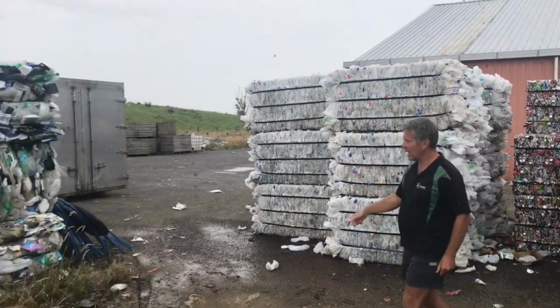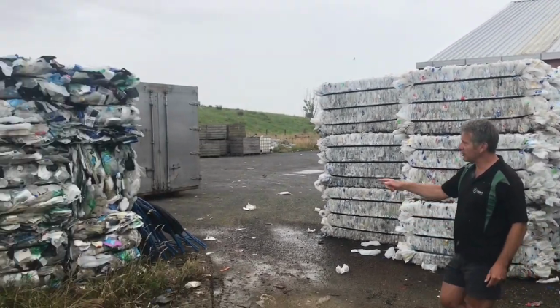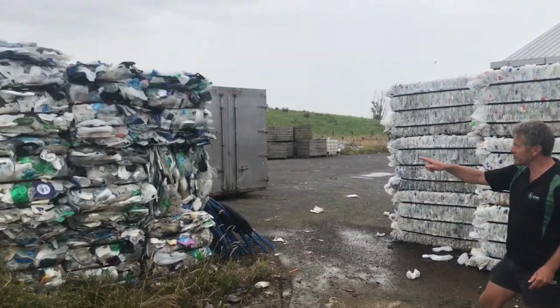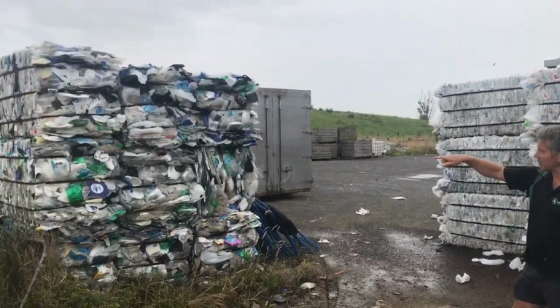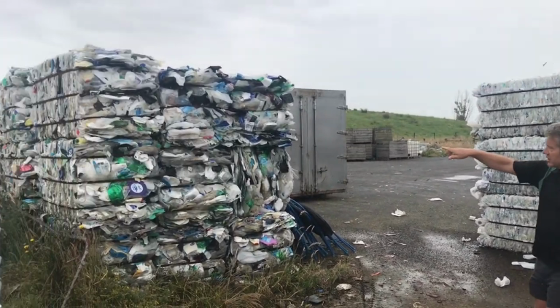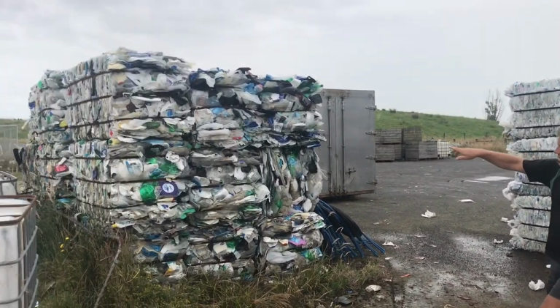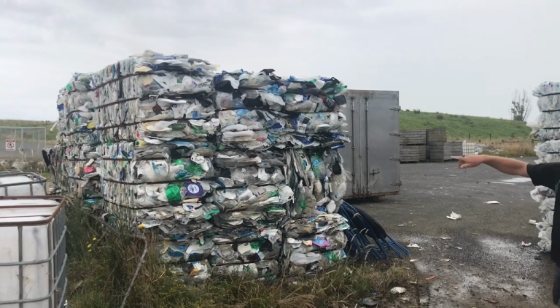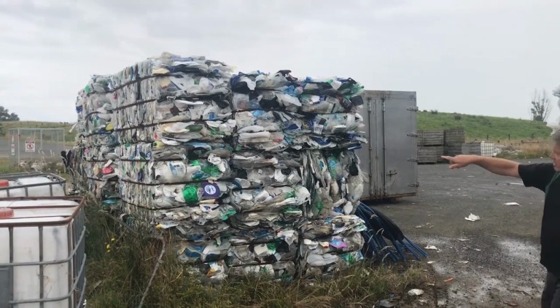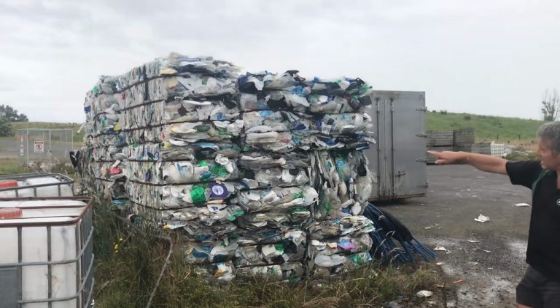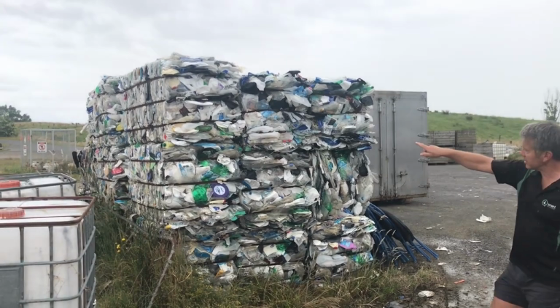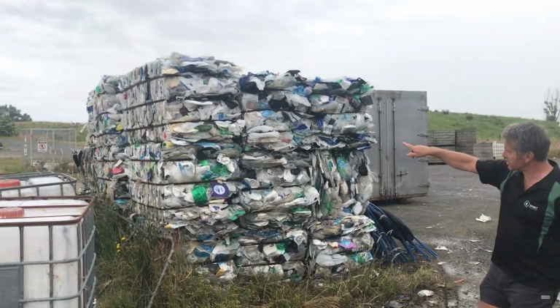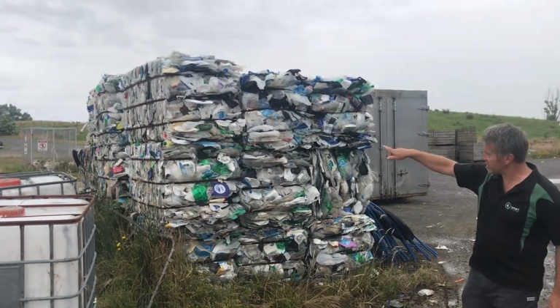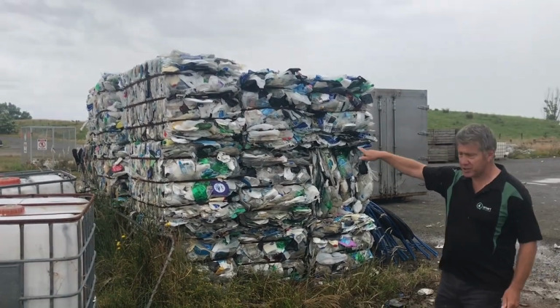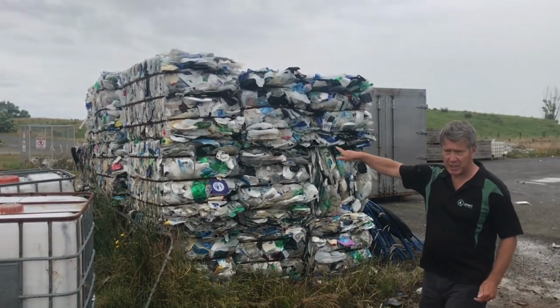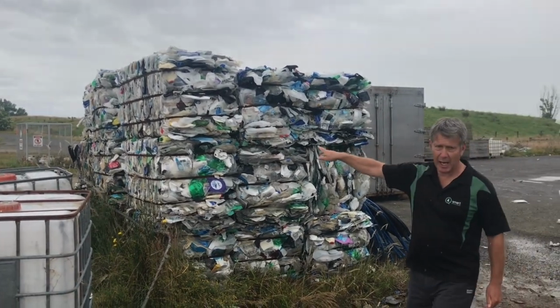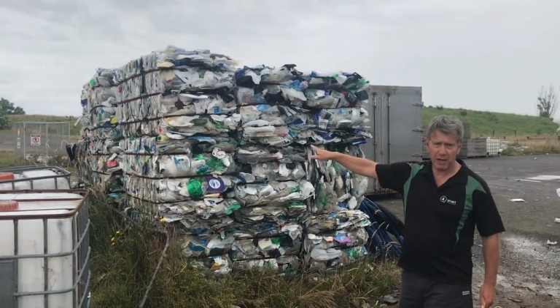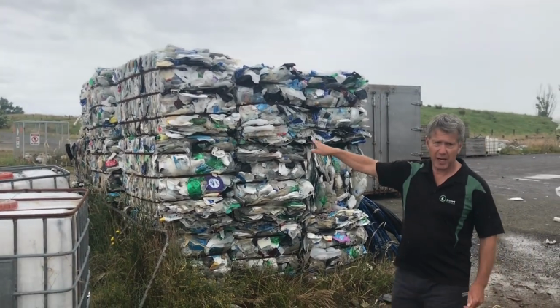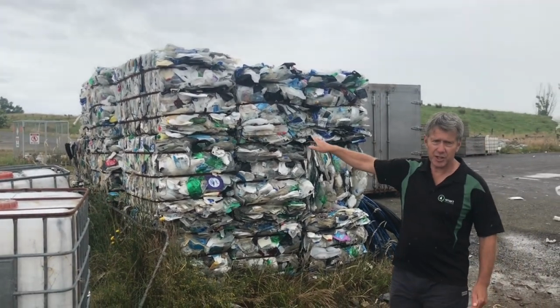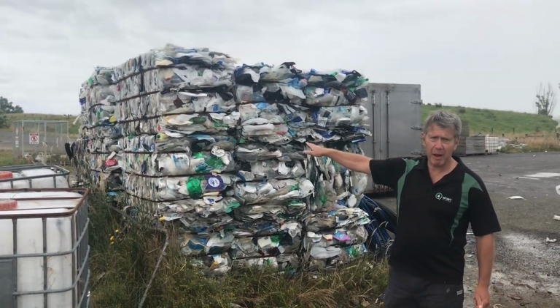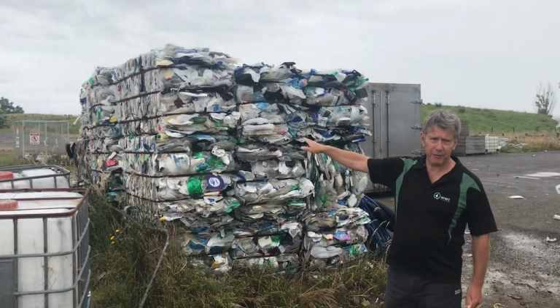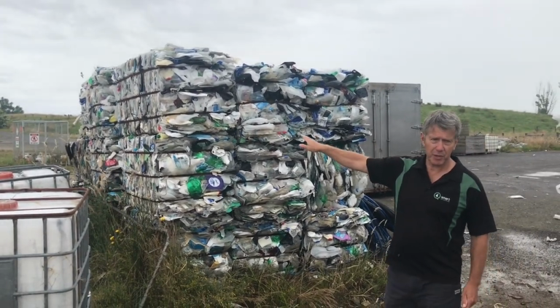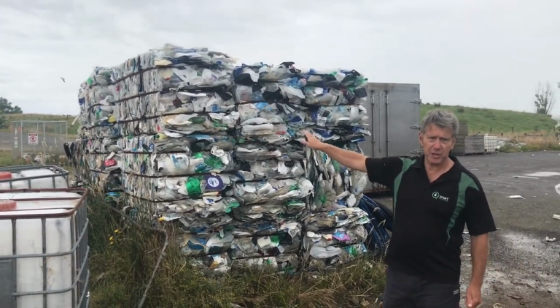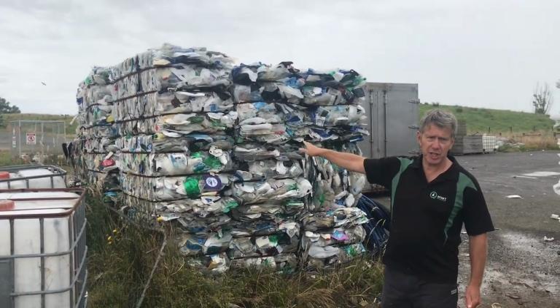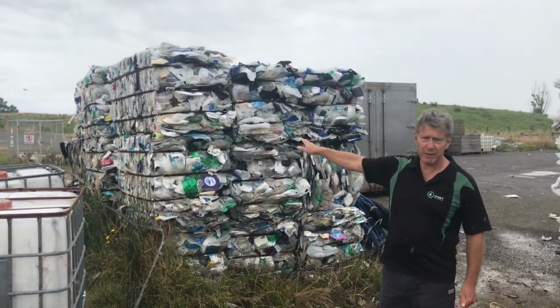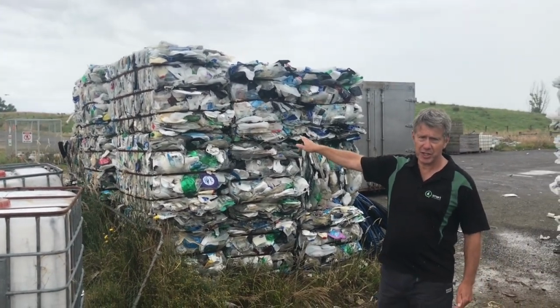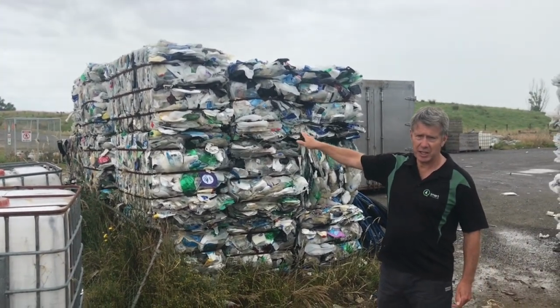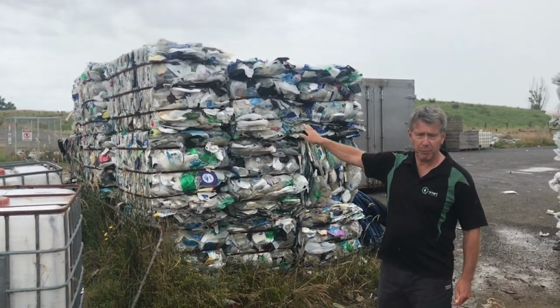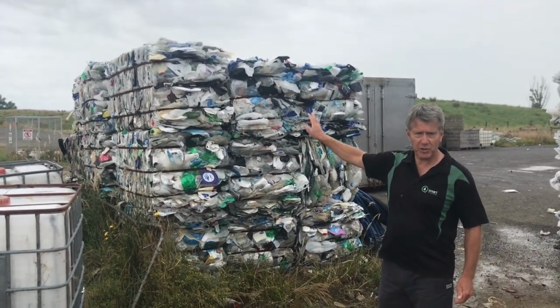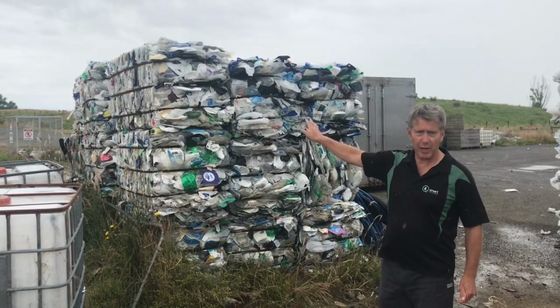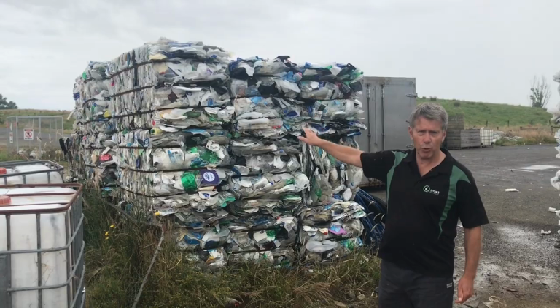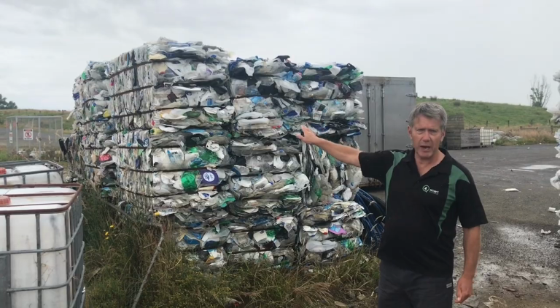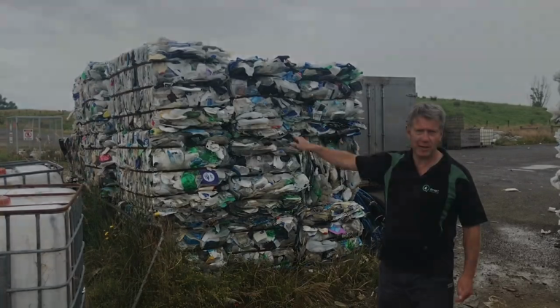These bales here are all the coloured mixed plastics and there's no market for those. We used to send them overseas, but they will all be going to landfill.